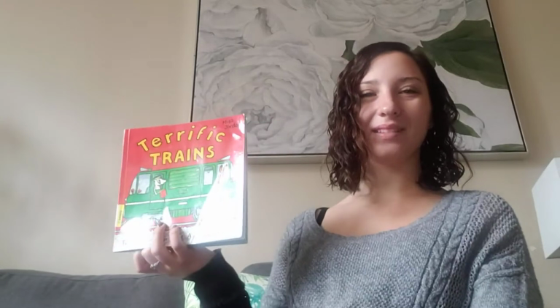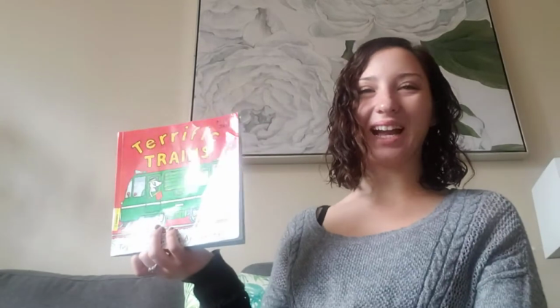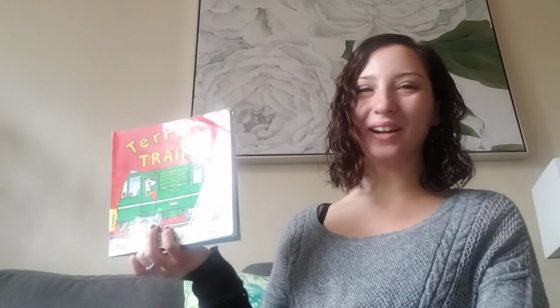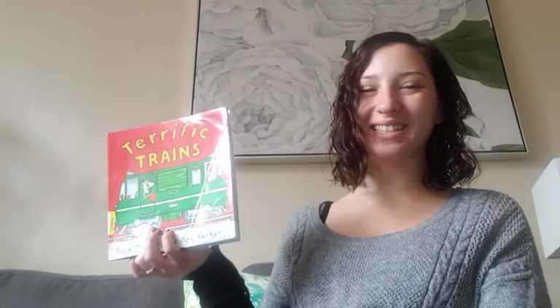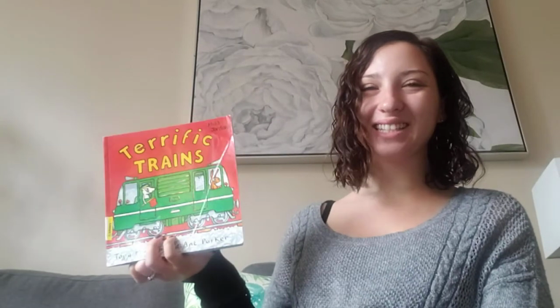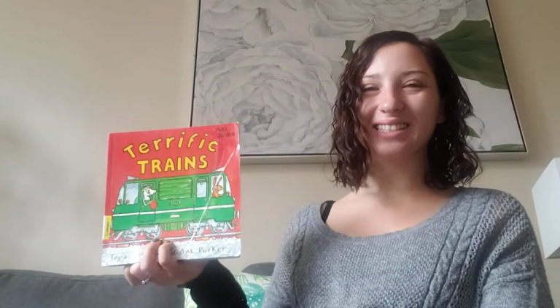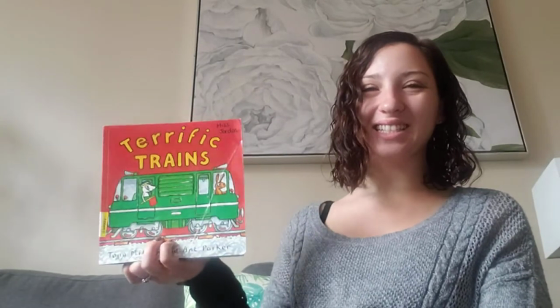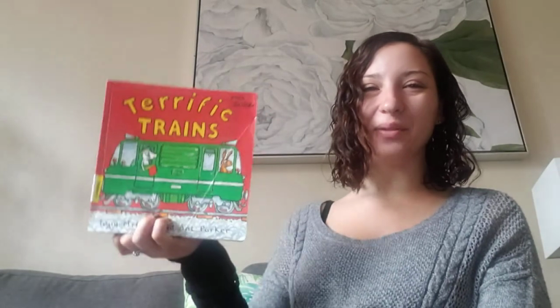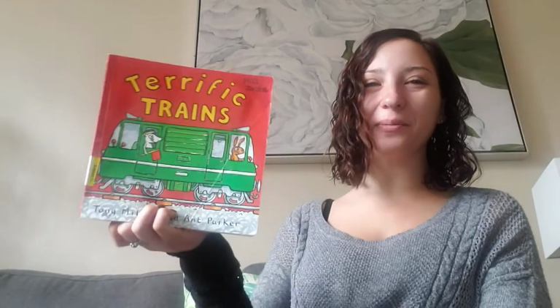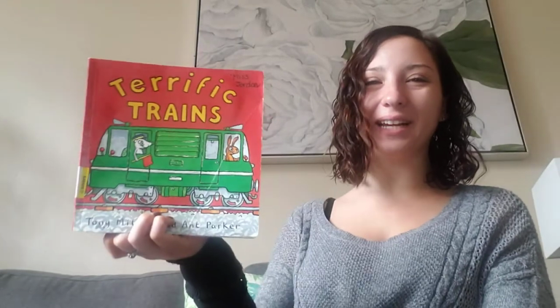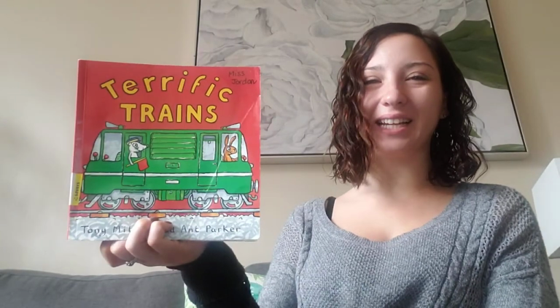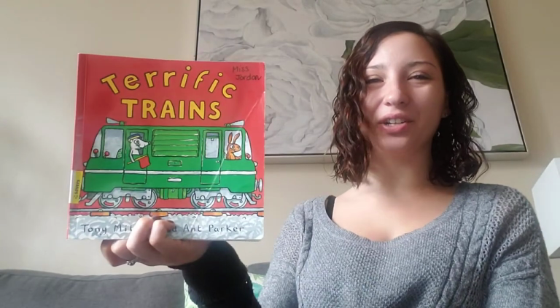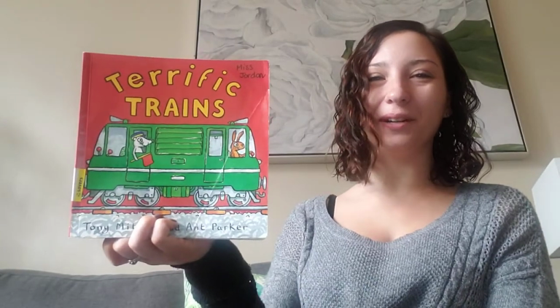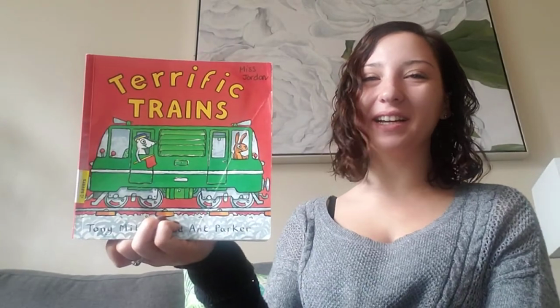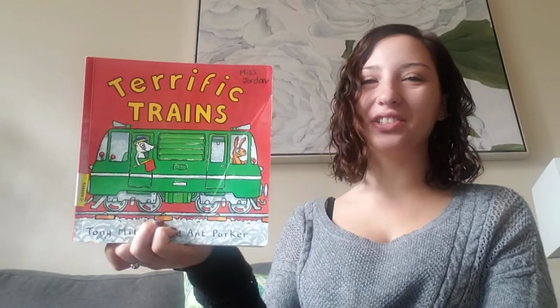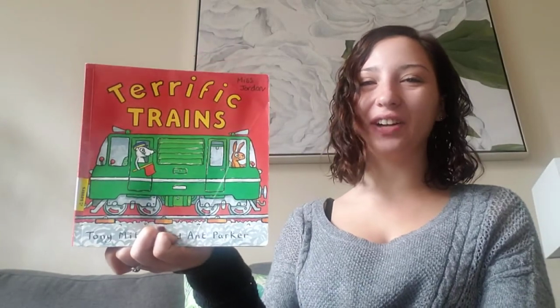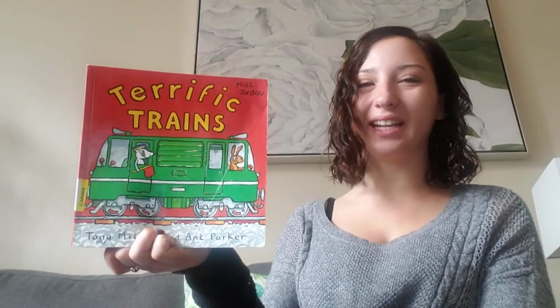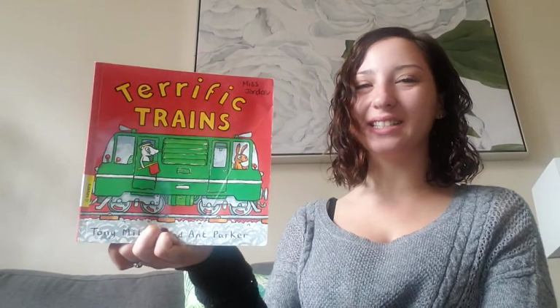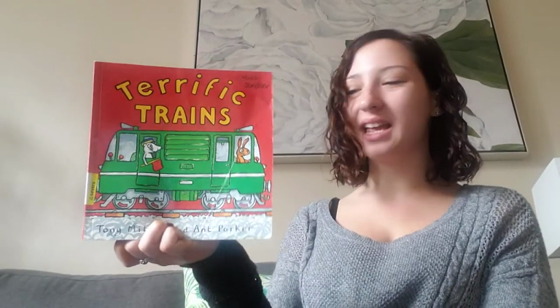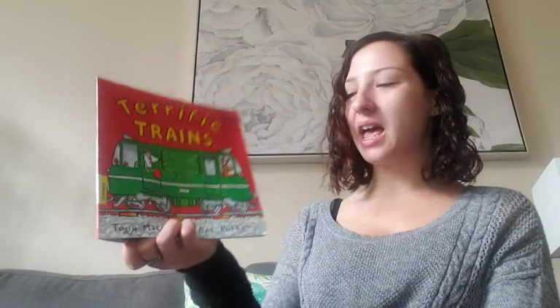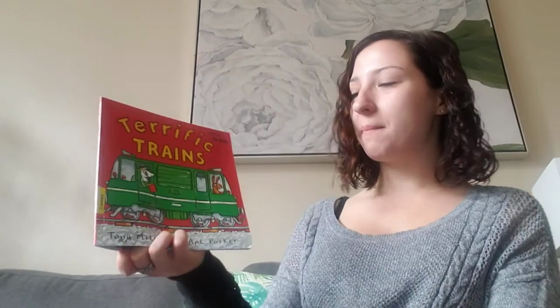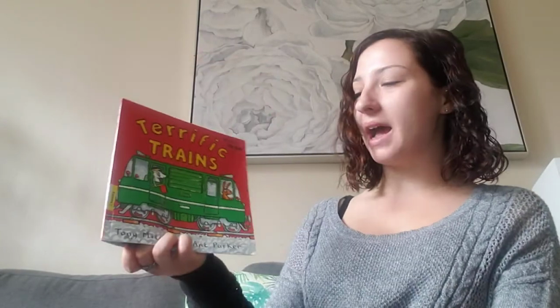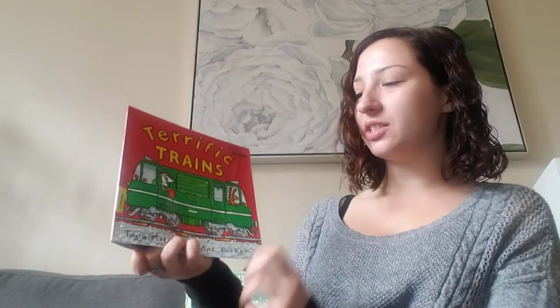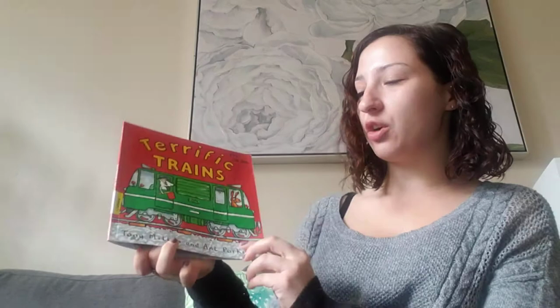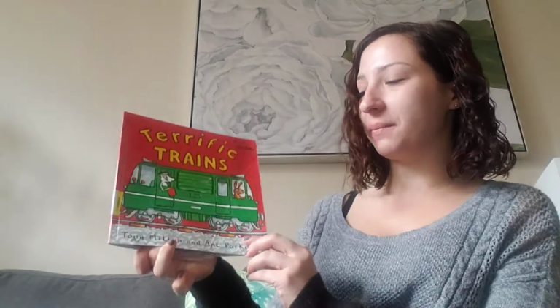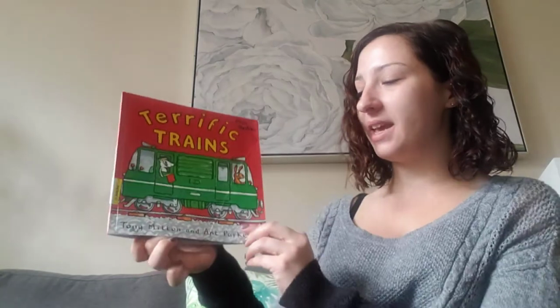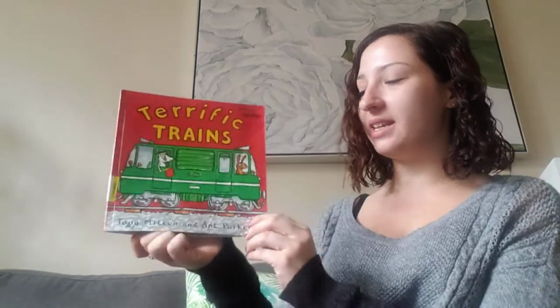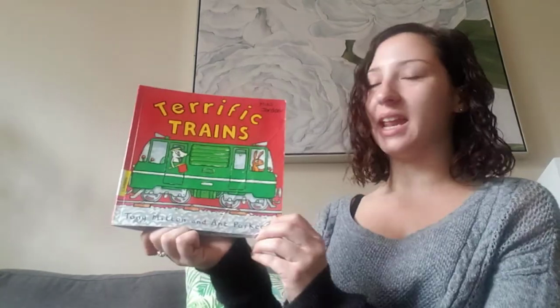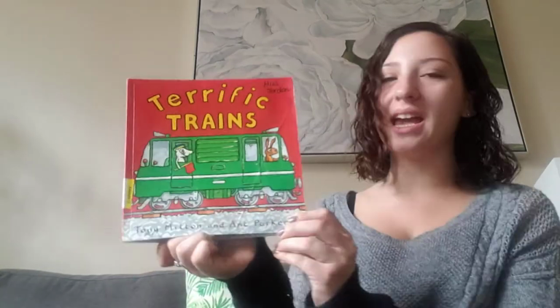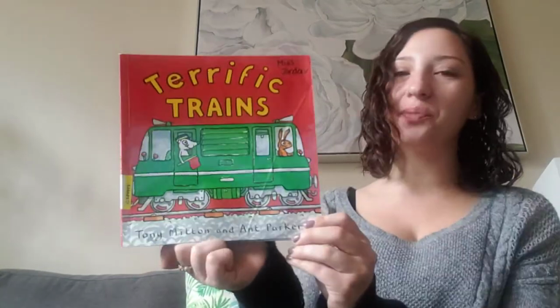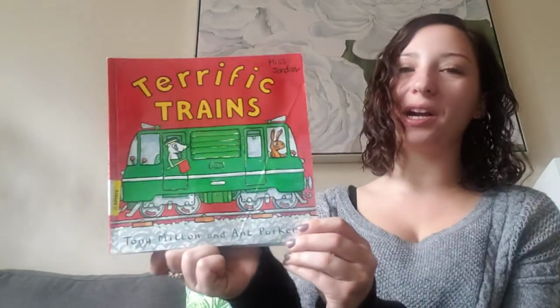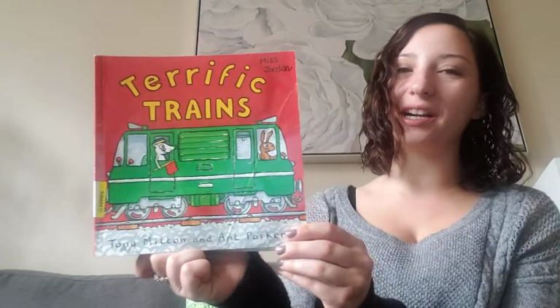Hi friends! Today we're reading Terrific Trains by Tony Mitten and Ant Parker.